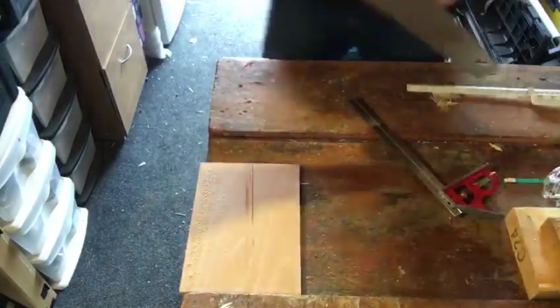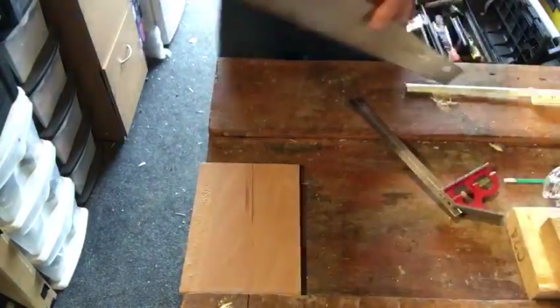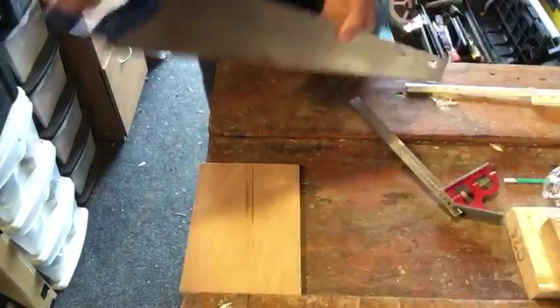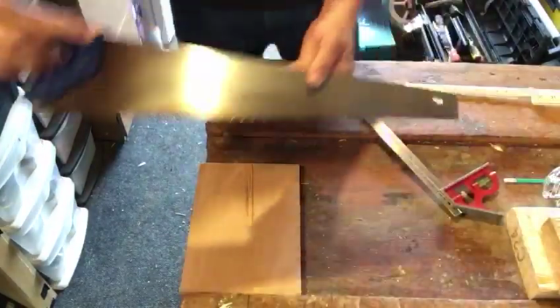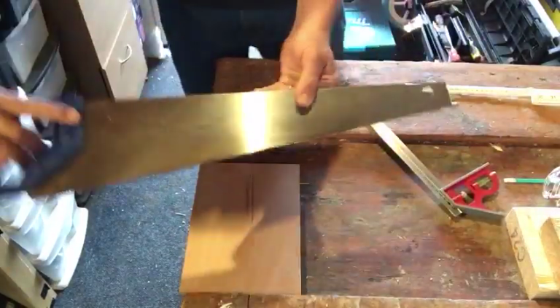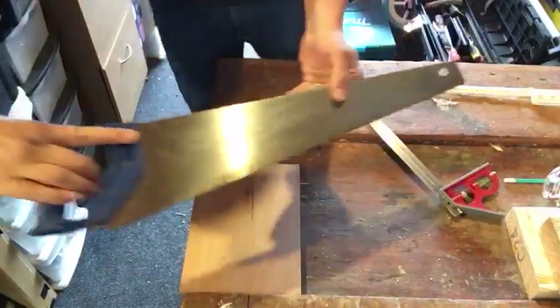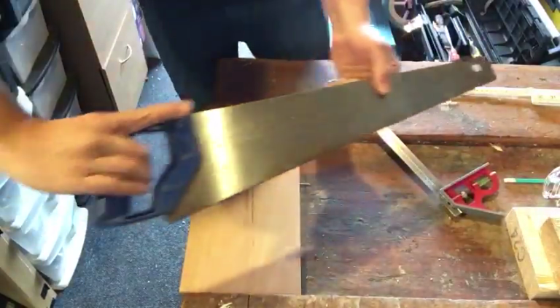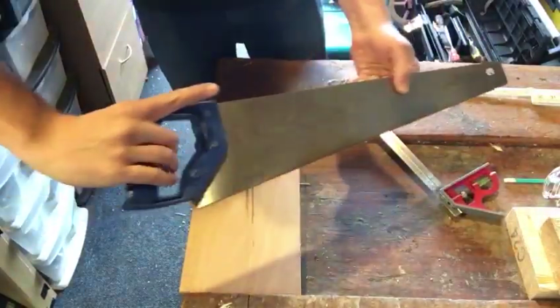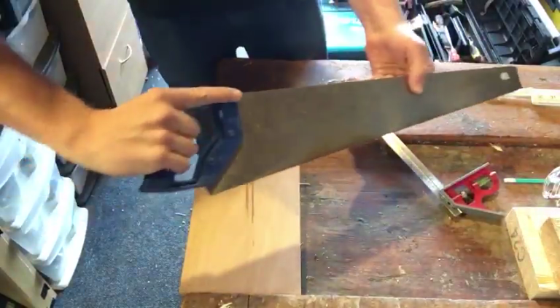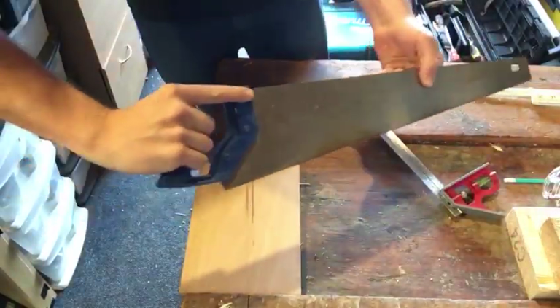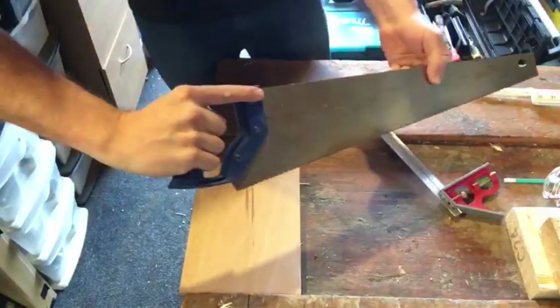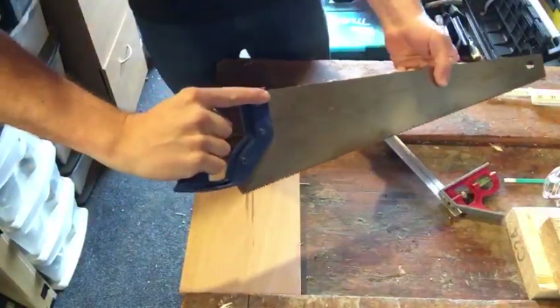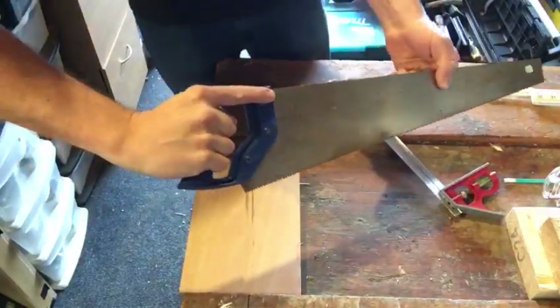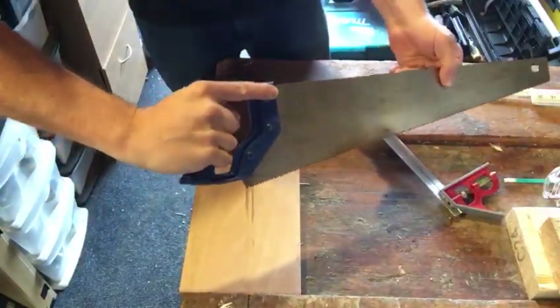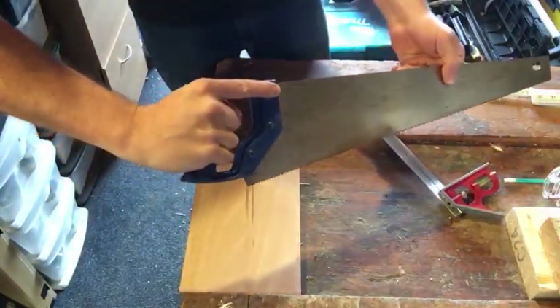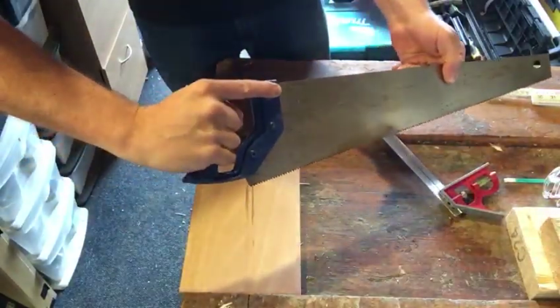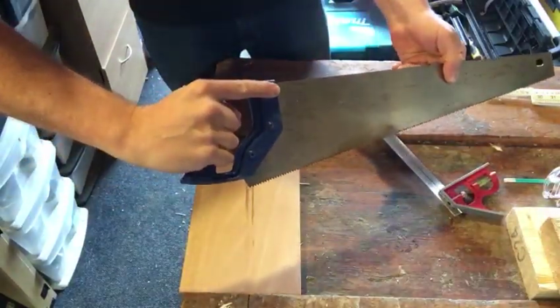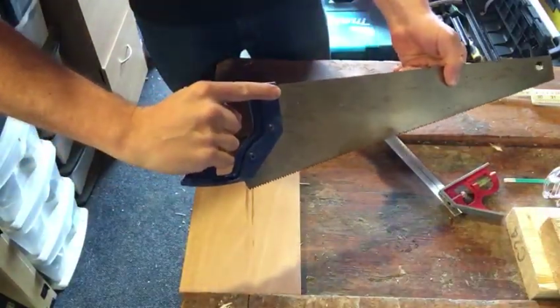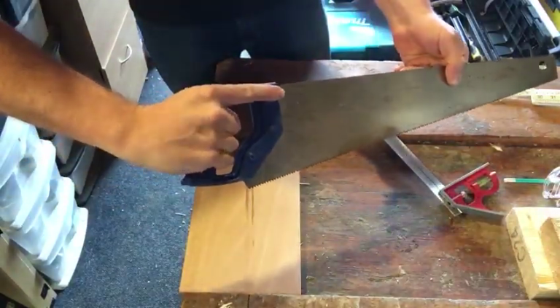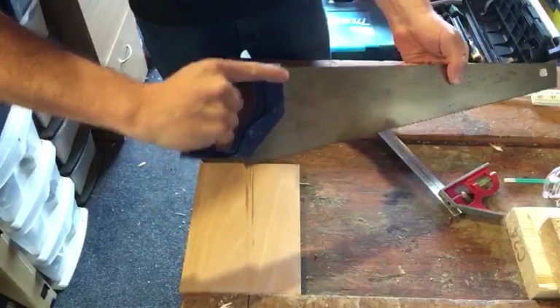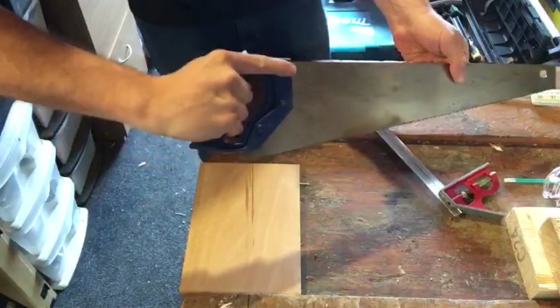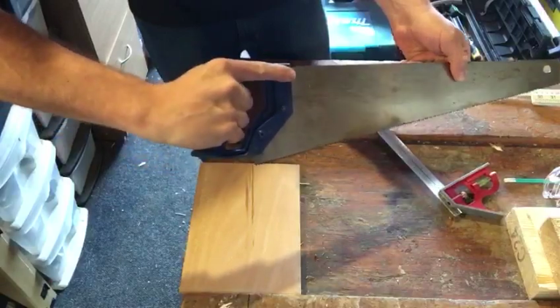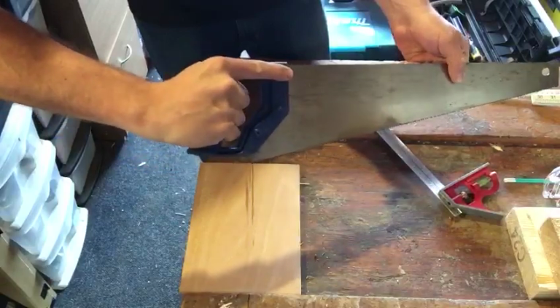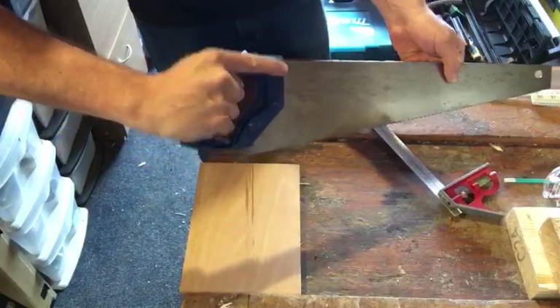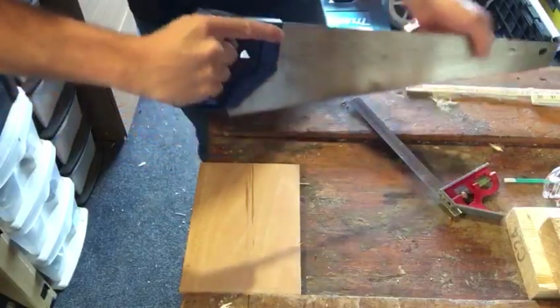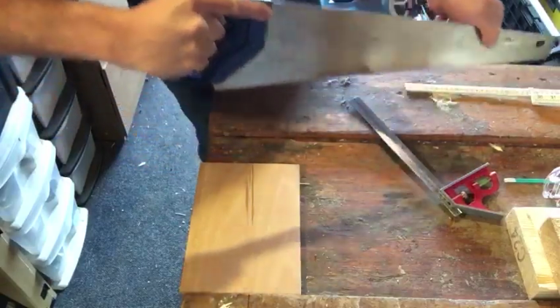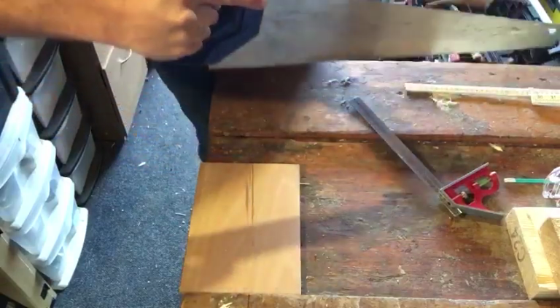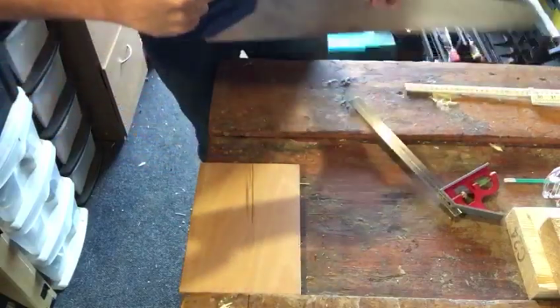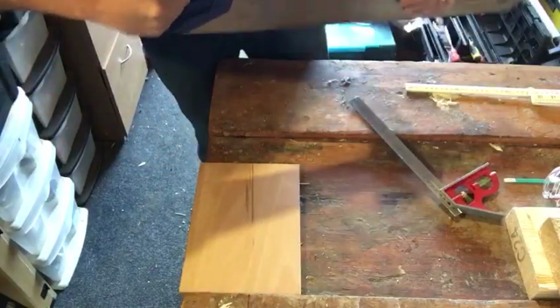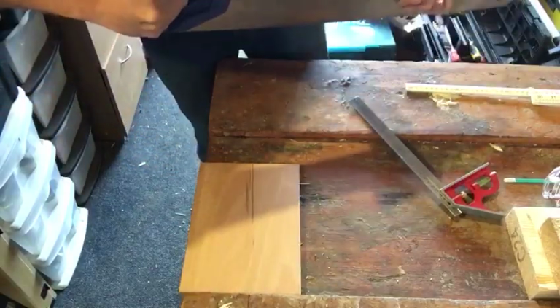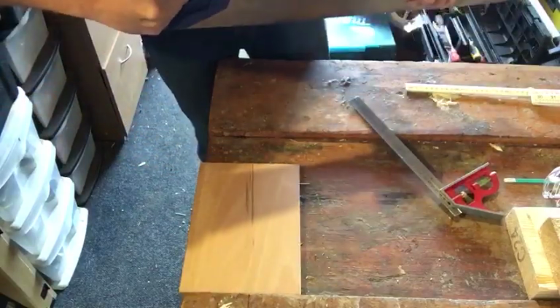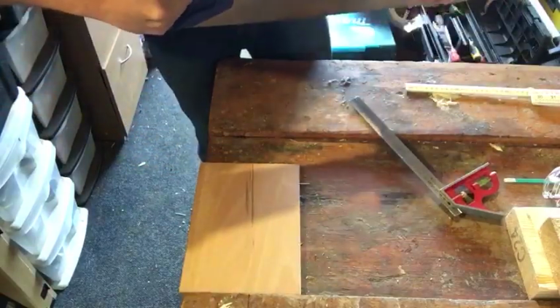When holding the panel saw, always have it nice and sturdy in your hand with that finger there — it makes it really stable.